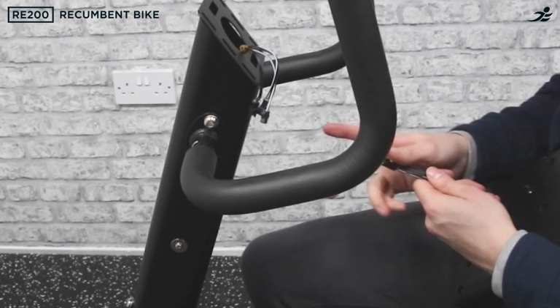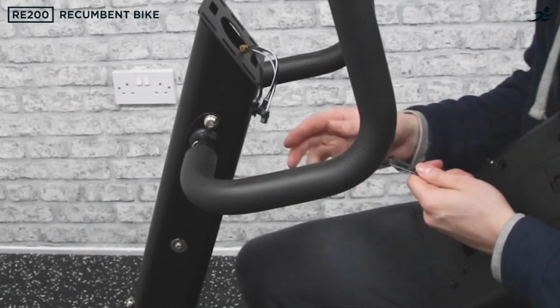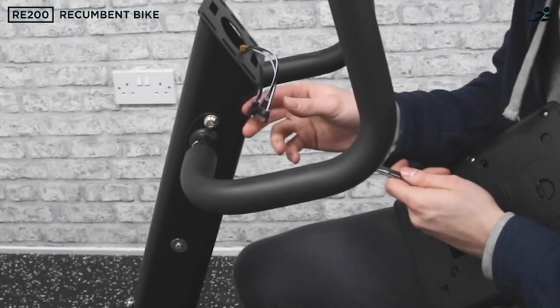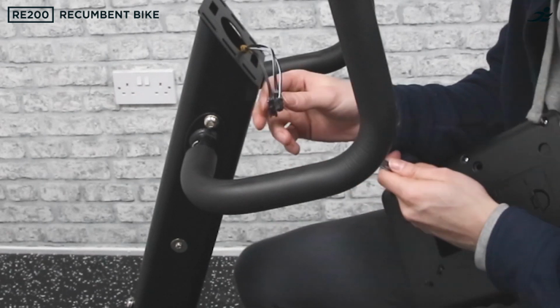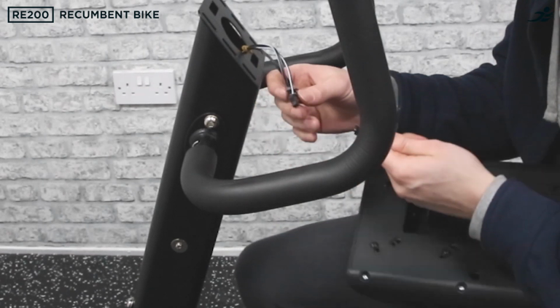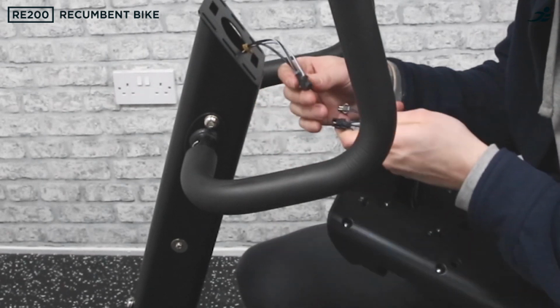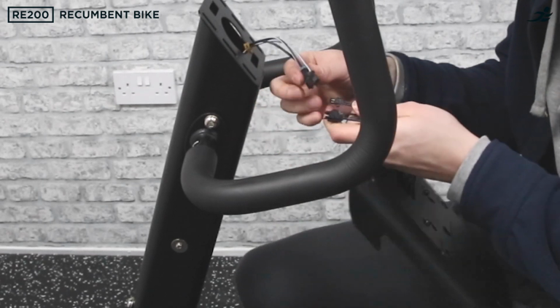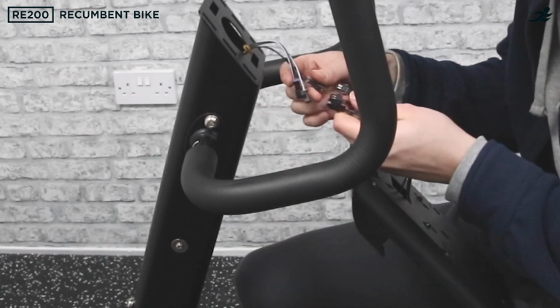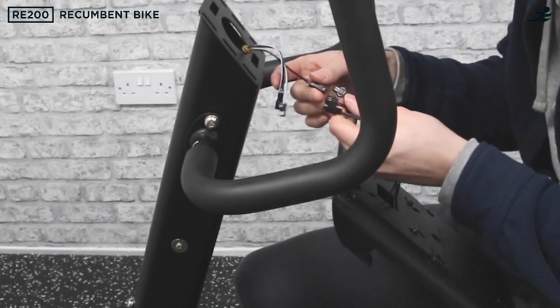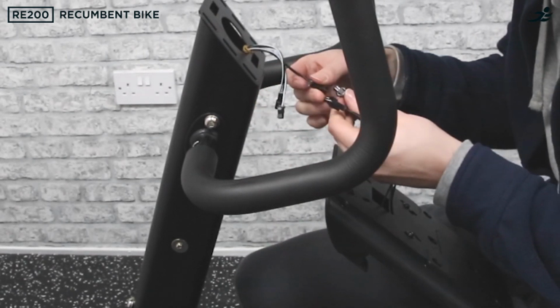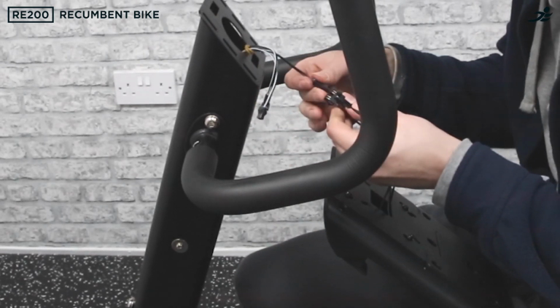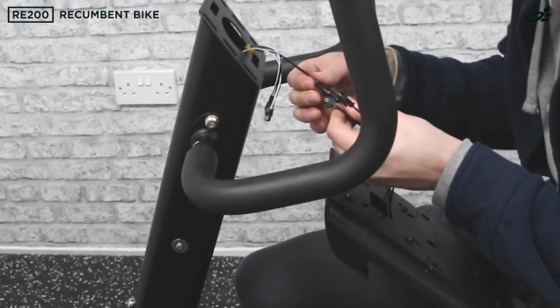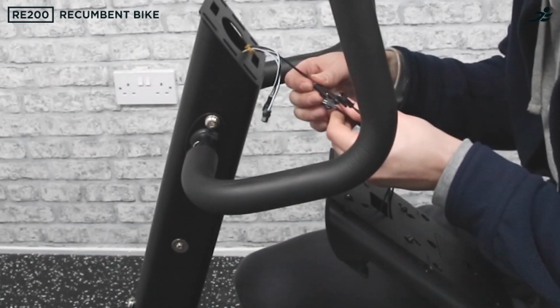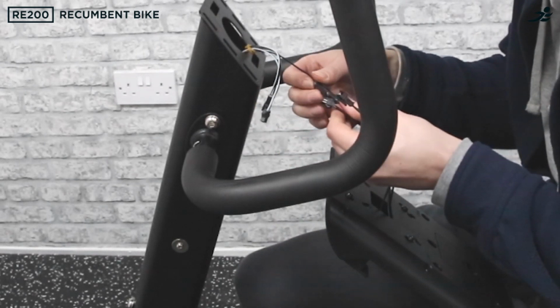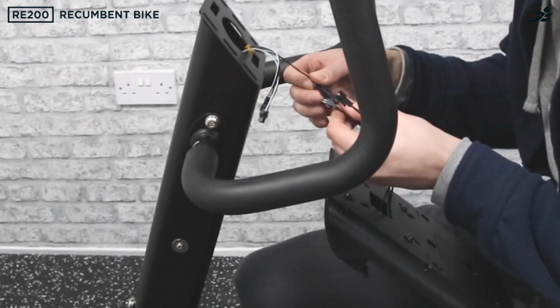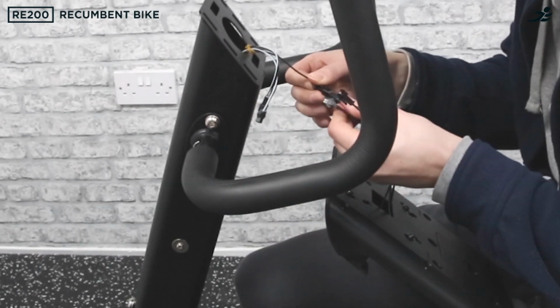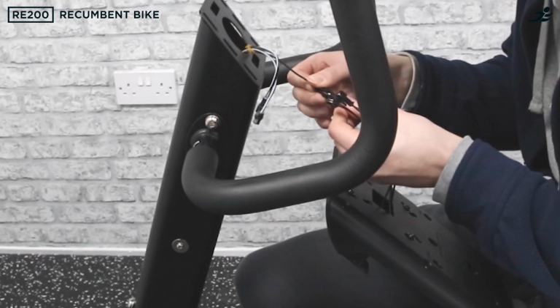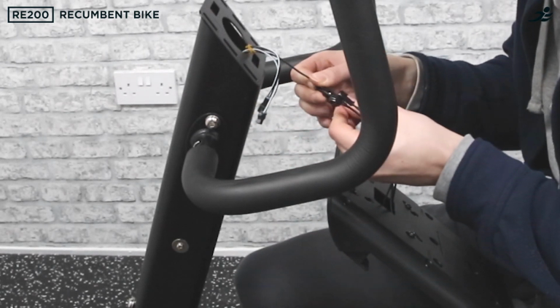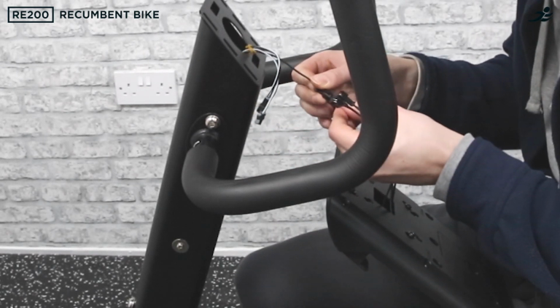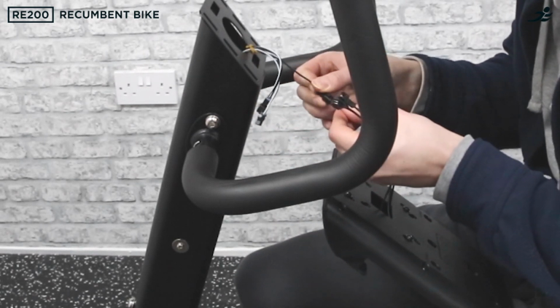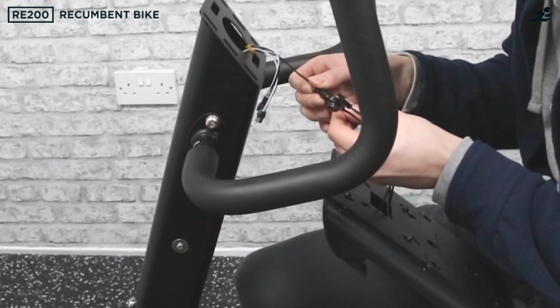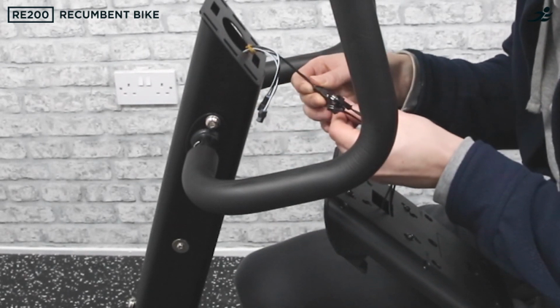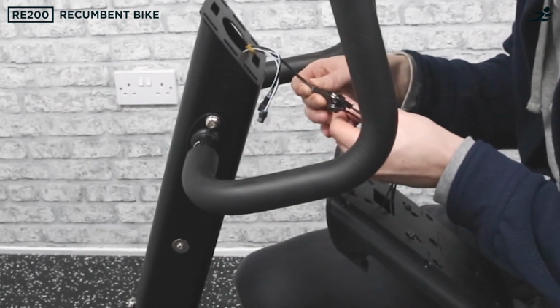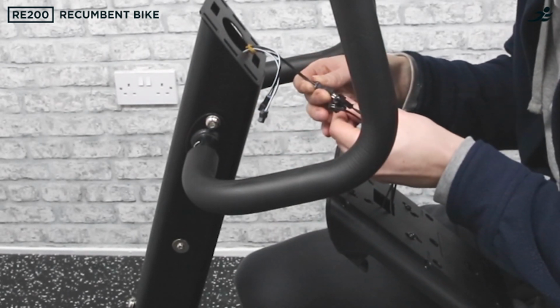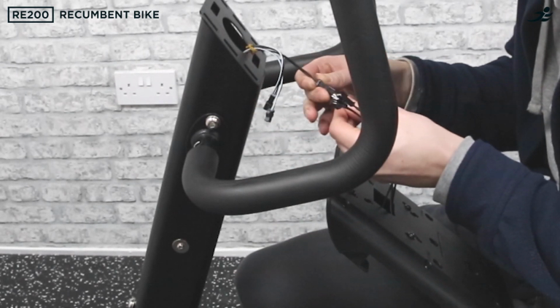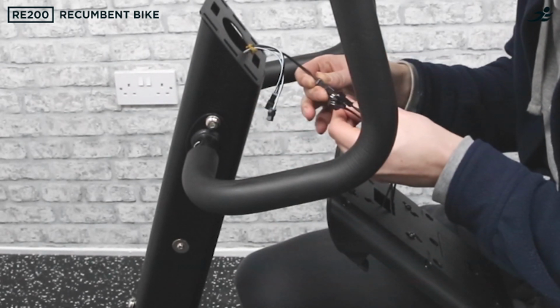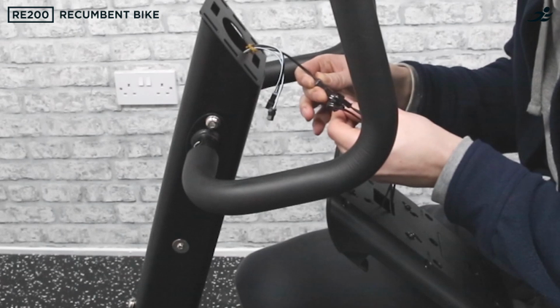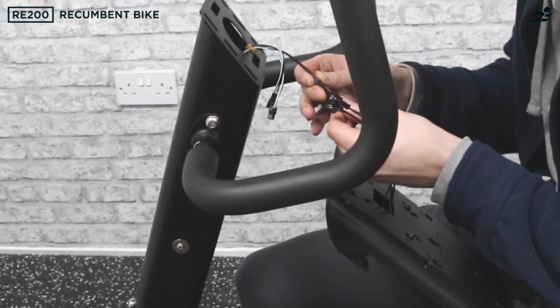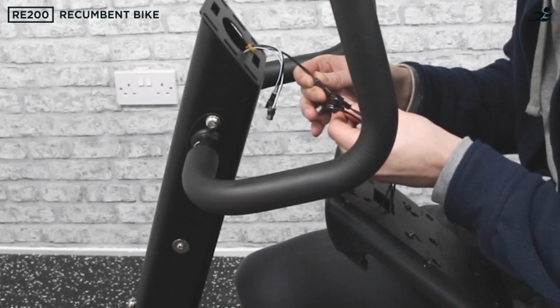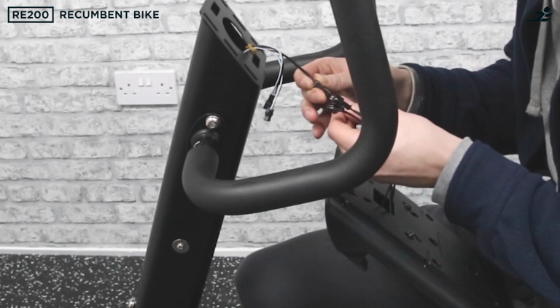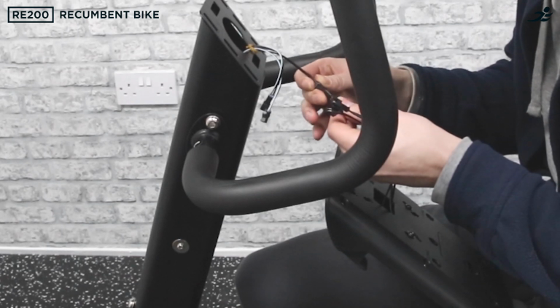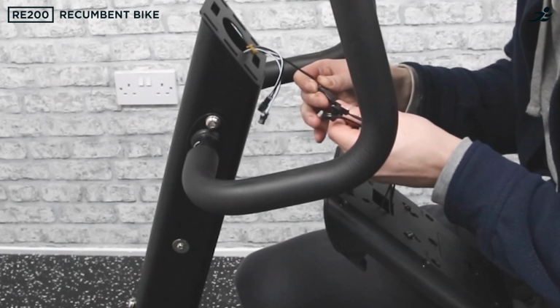Finally, connect the monitor to the base and remember to remove the back panel and add batteries before doing so.